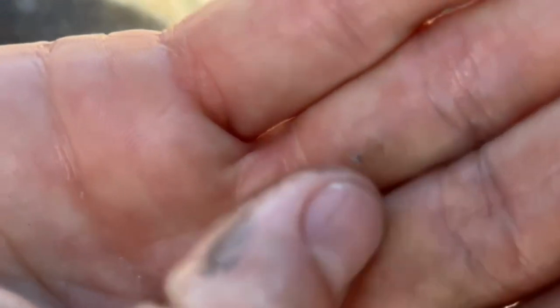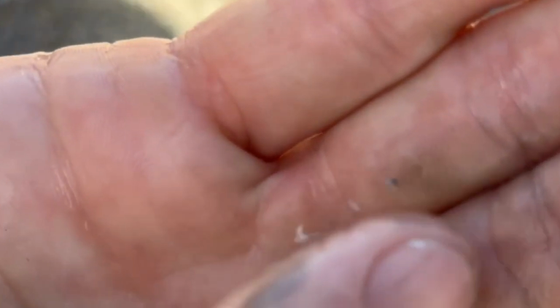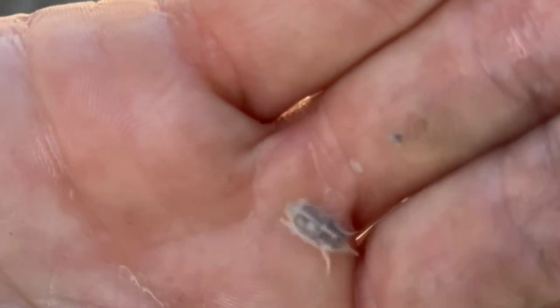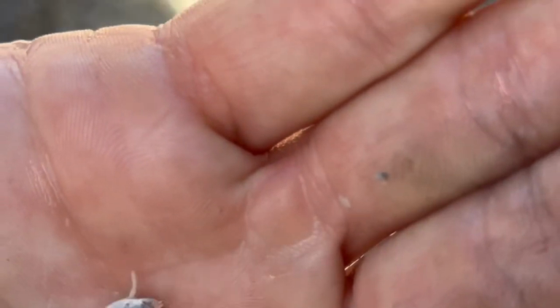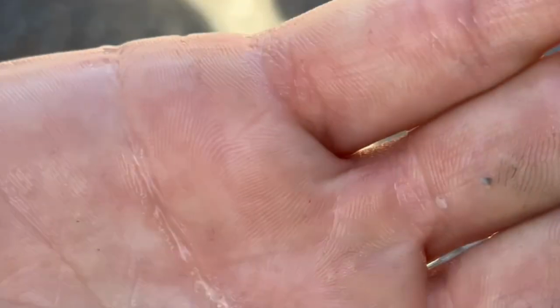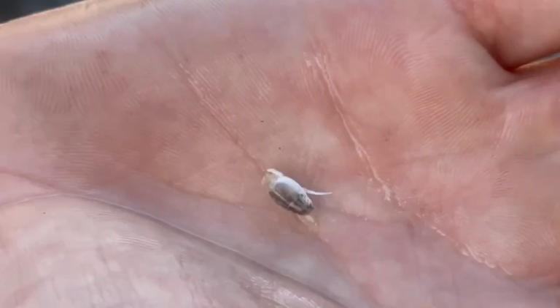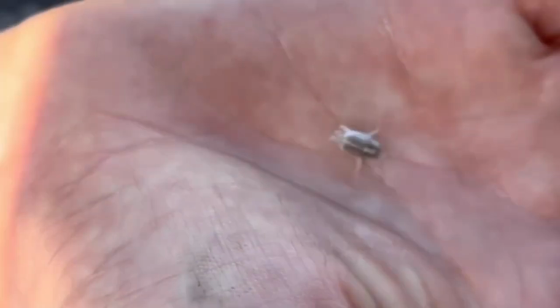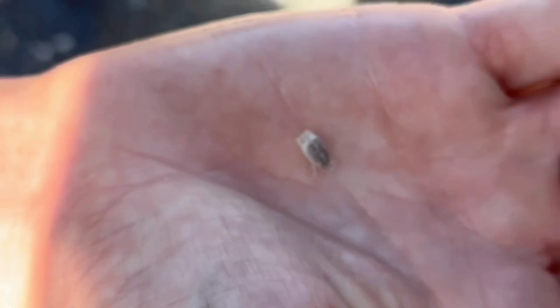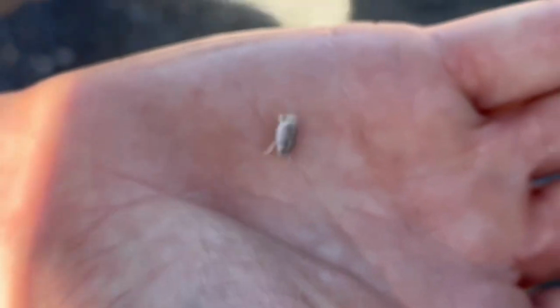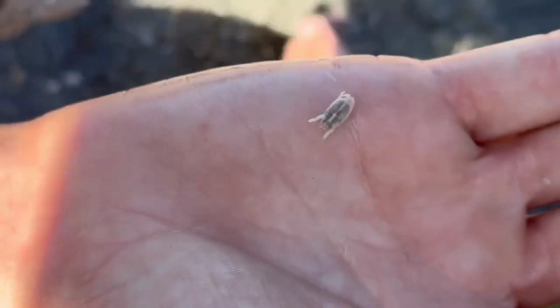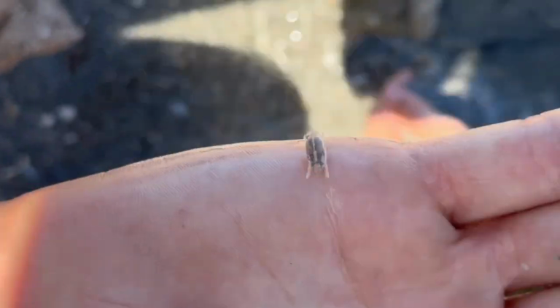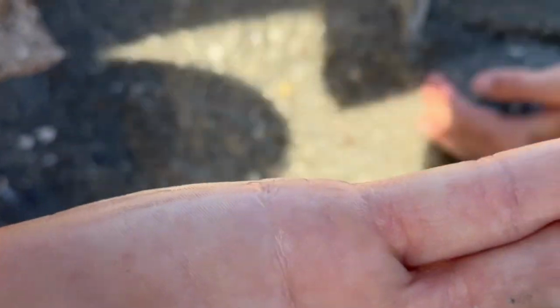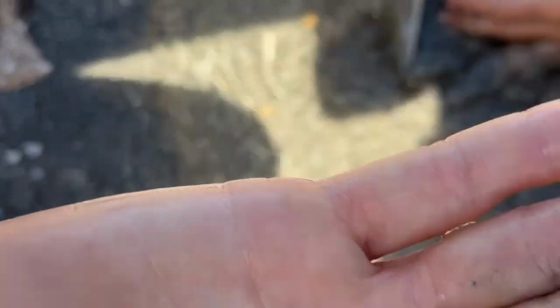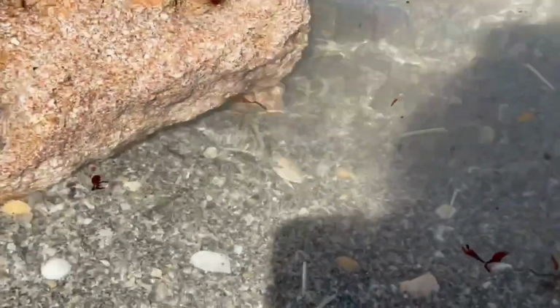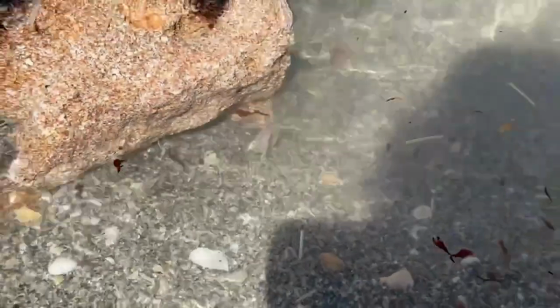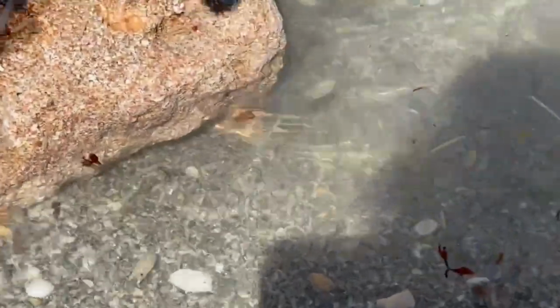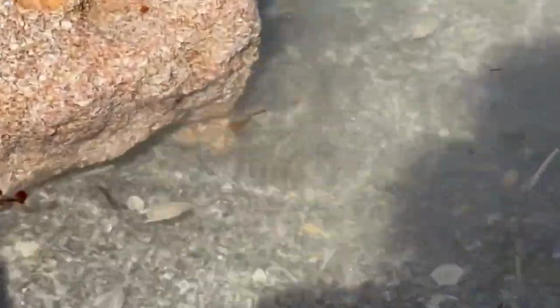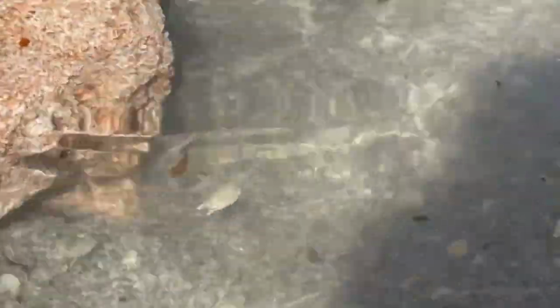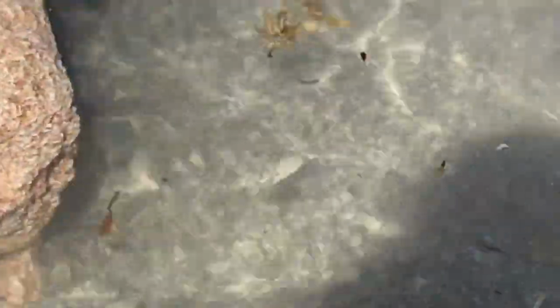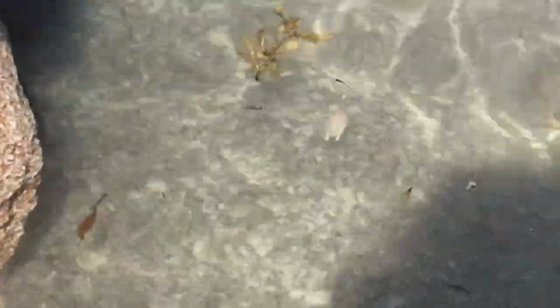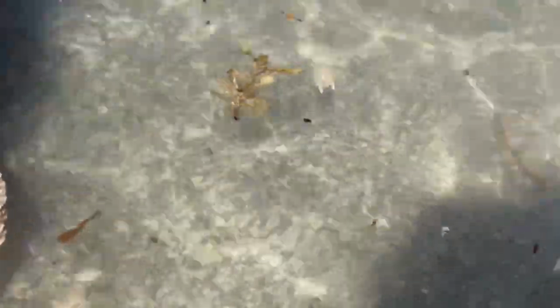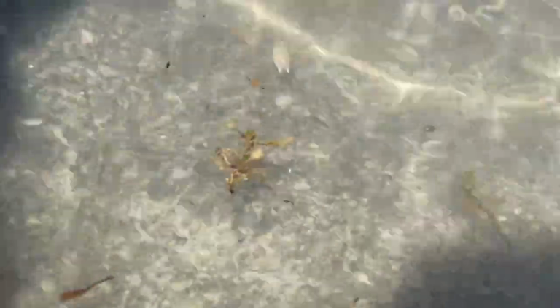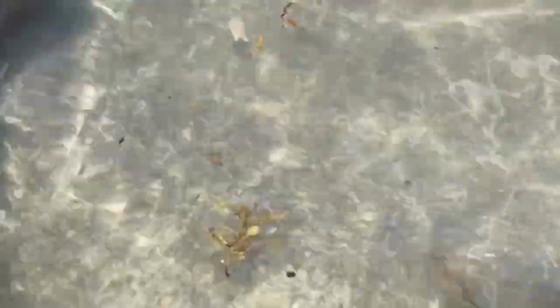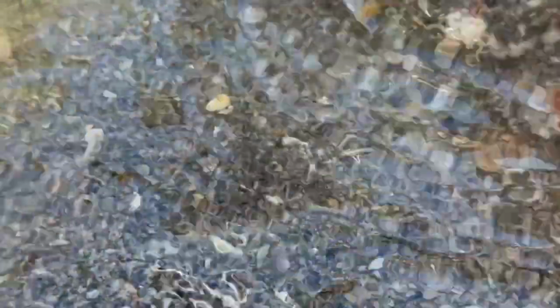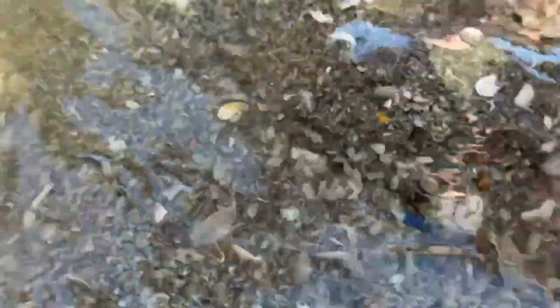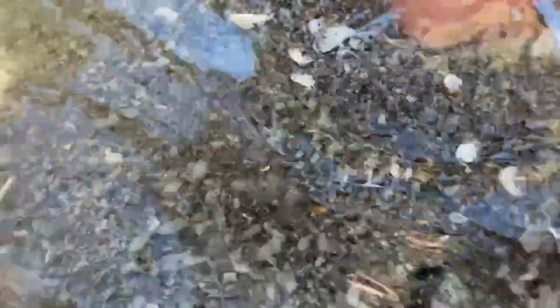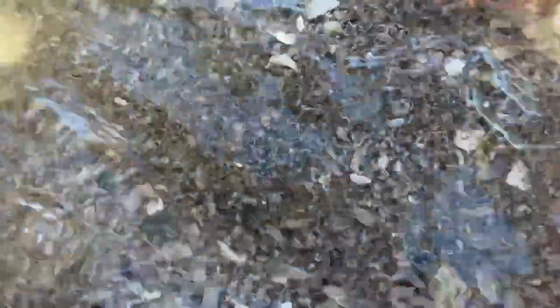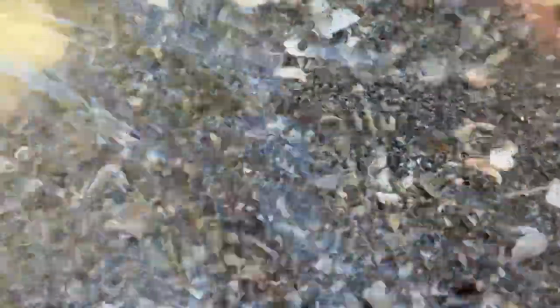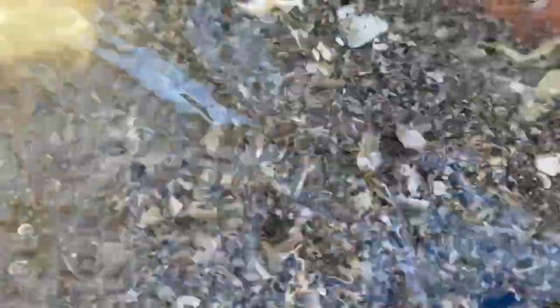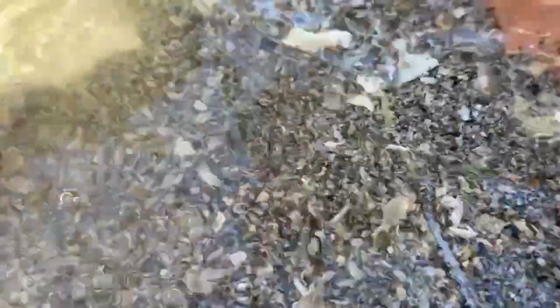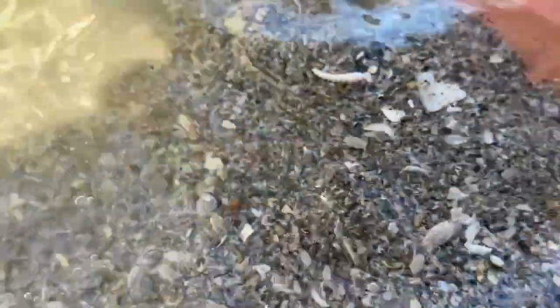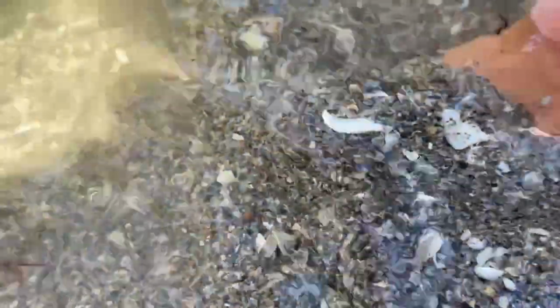Those are little ones. Just run your fingers through the water and they'll come out.